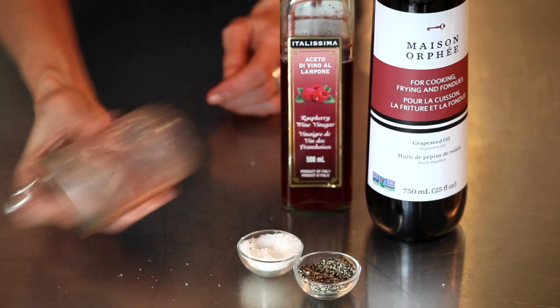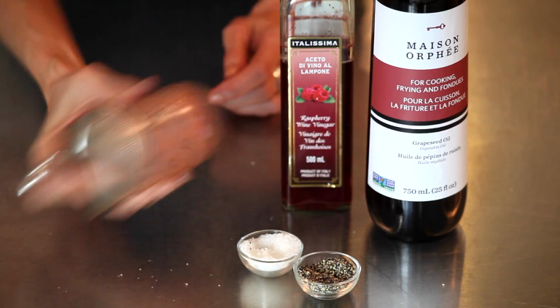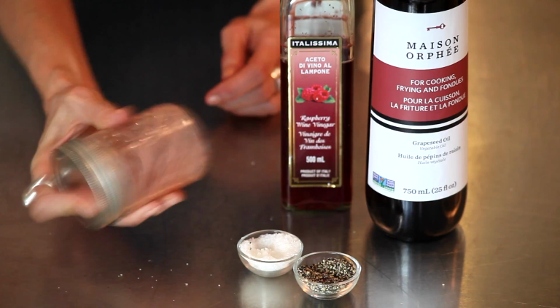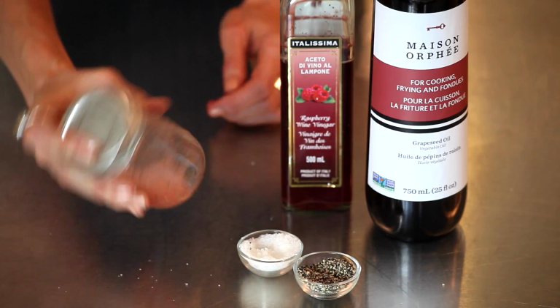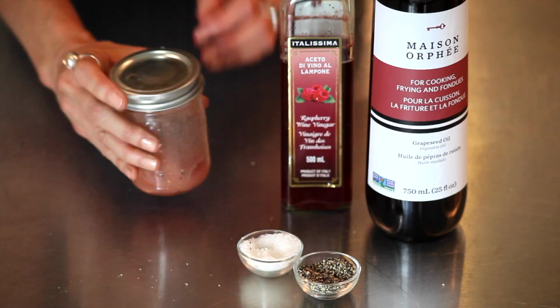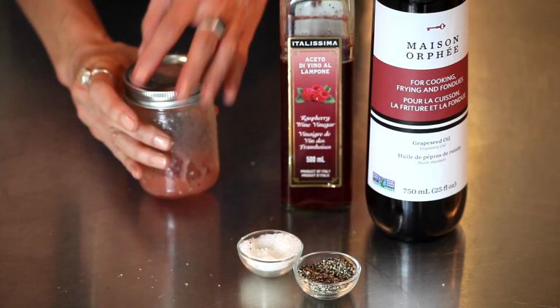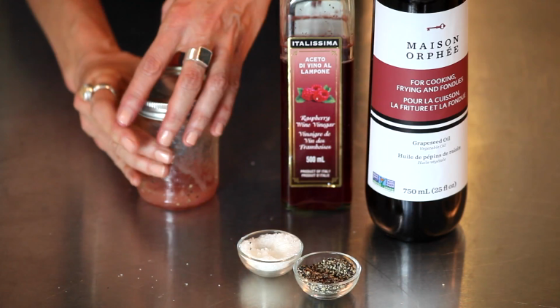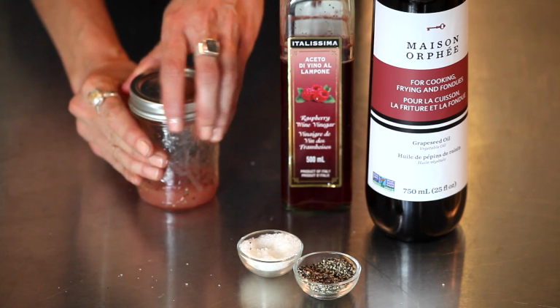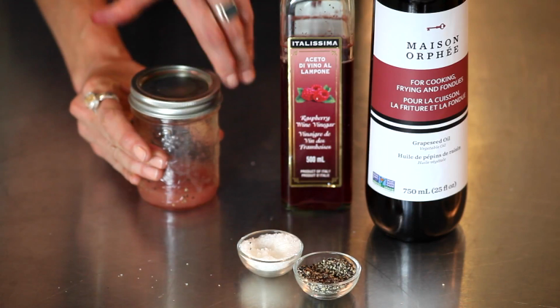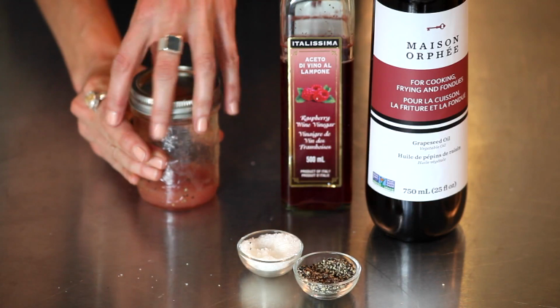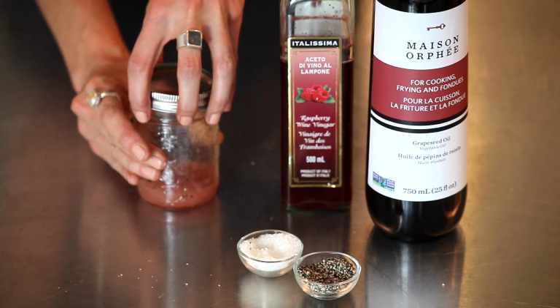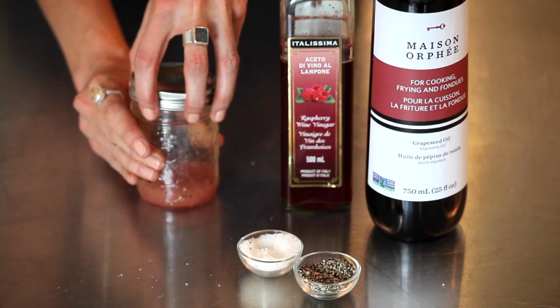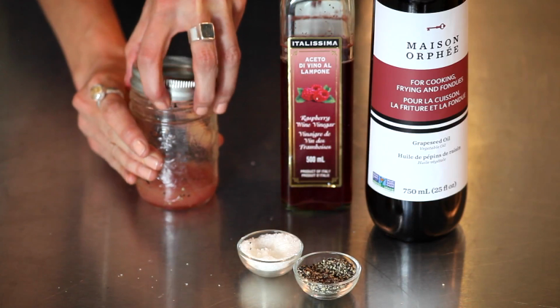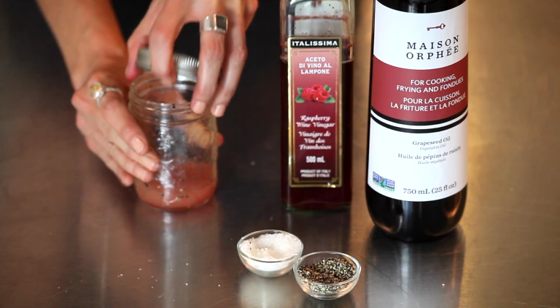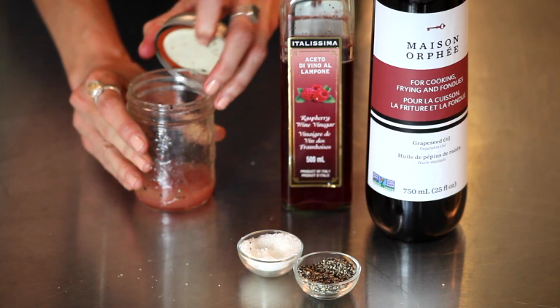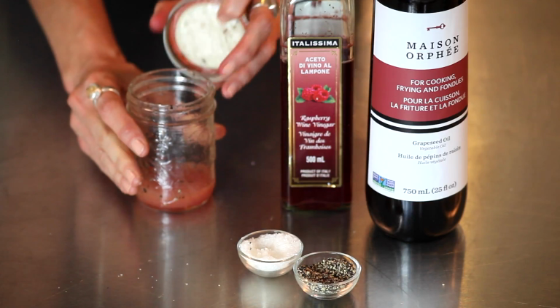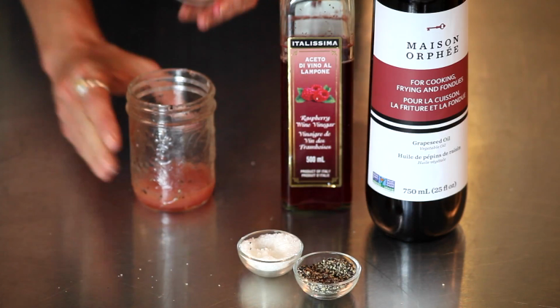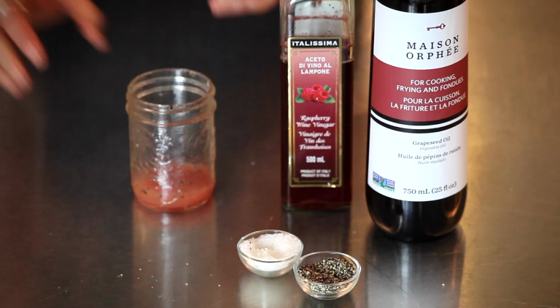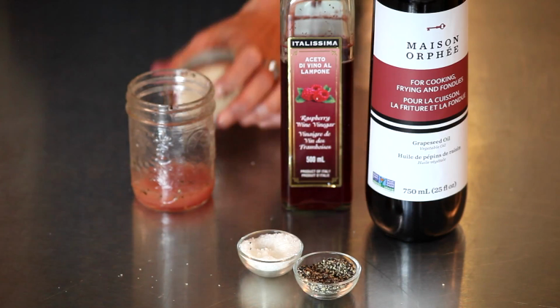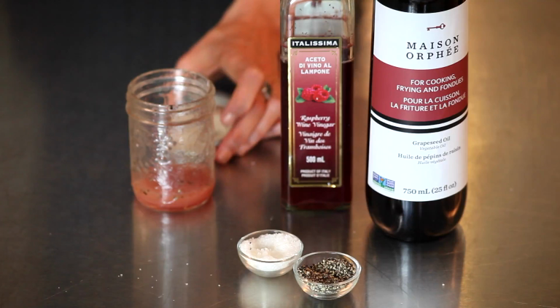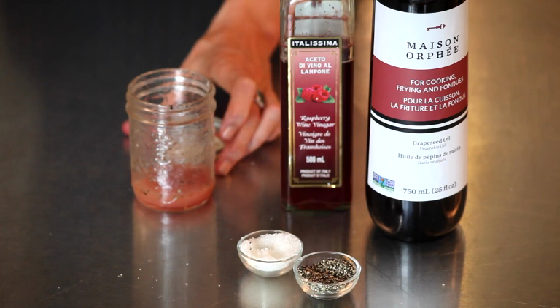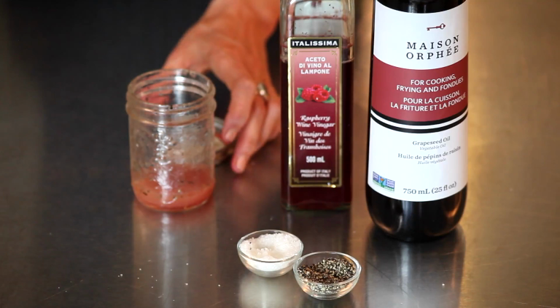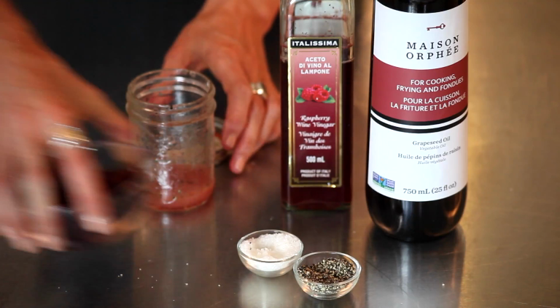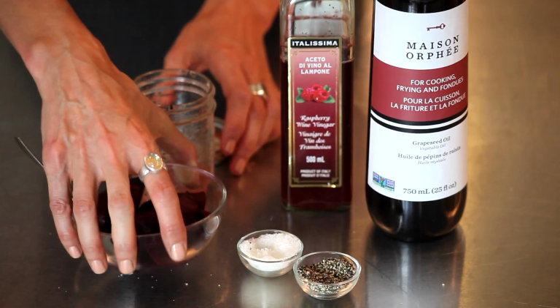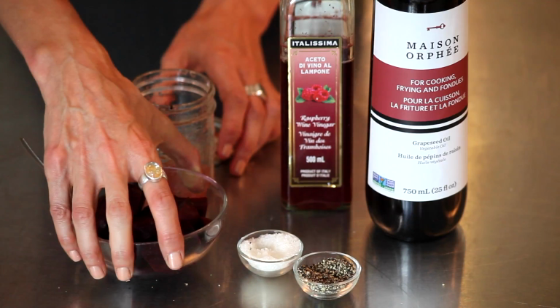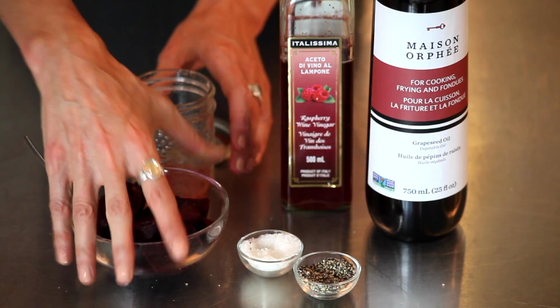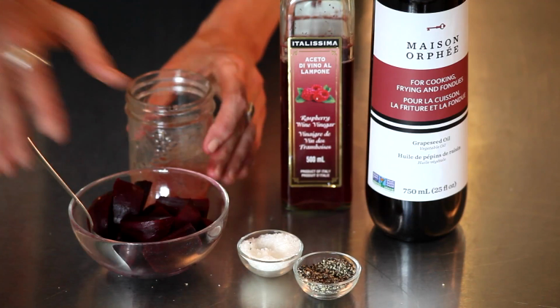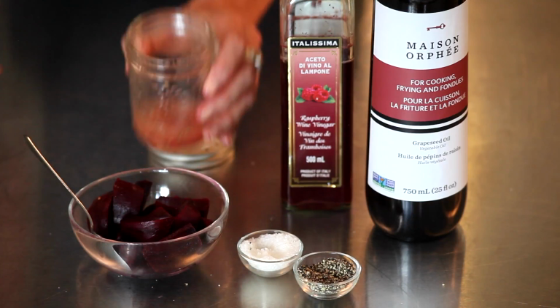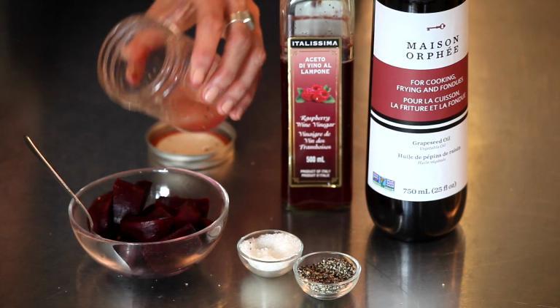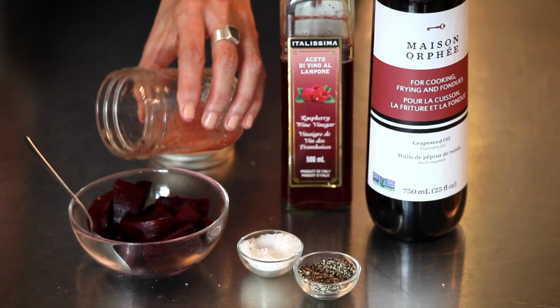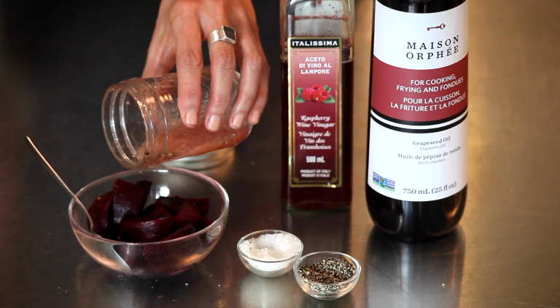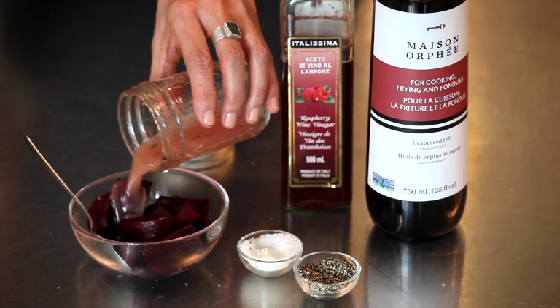I like the raspberry vinaigrette on a salad of beets which have been boiled or roasted. Lightly toss and you're ready to eat.